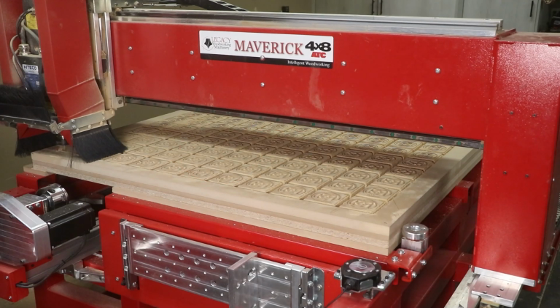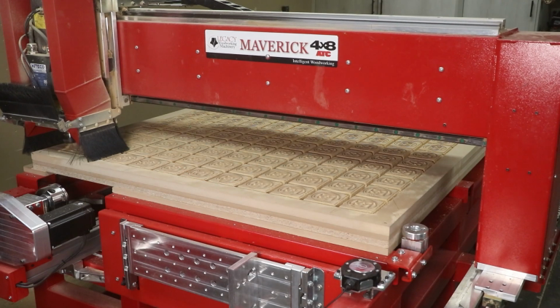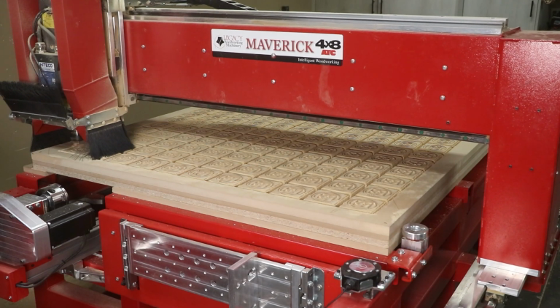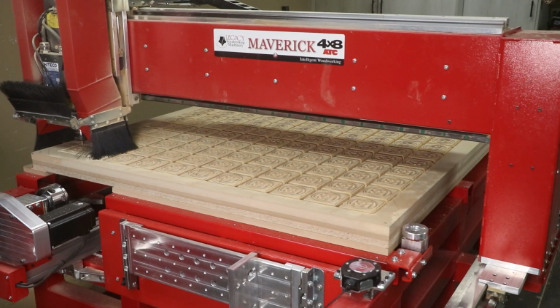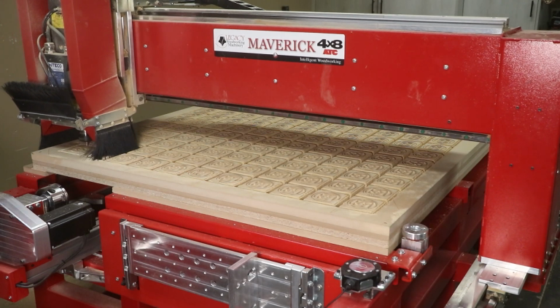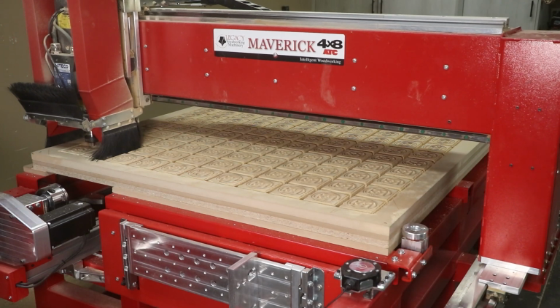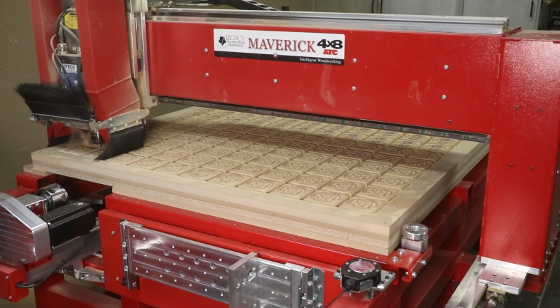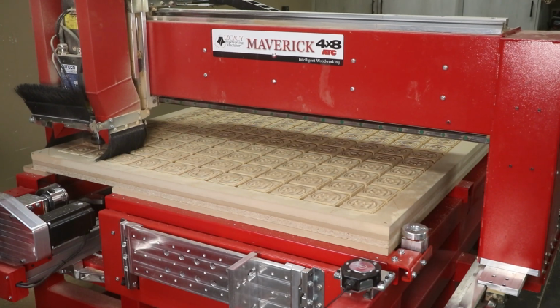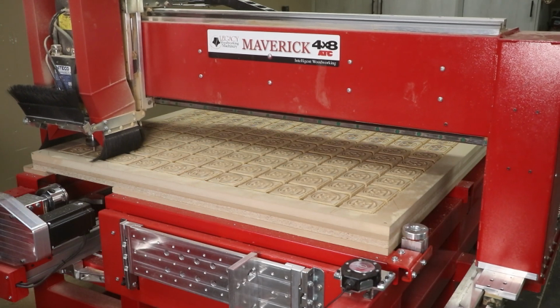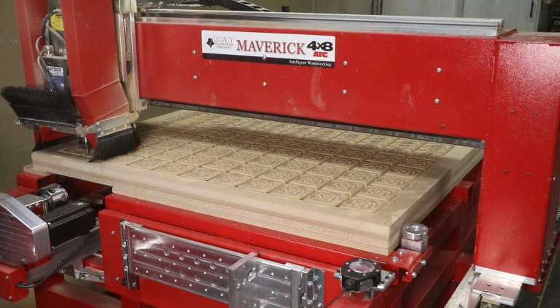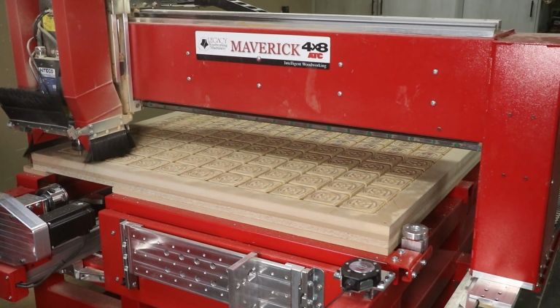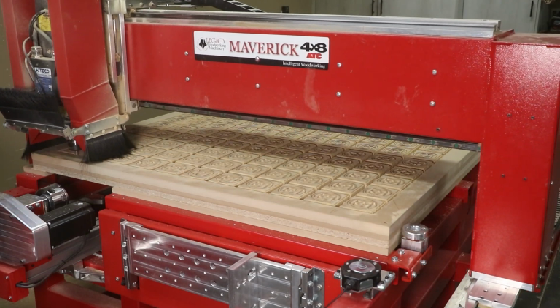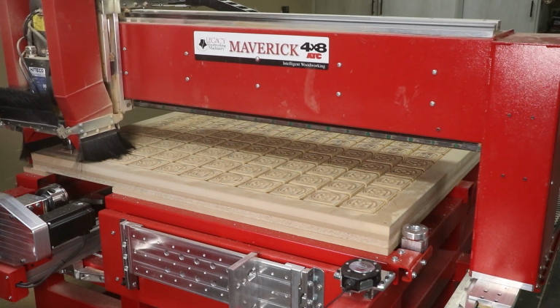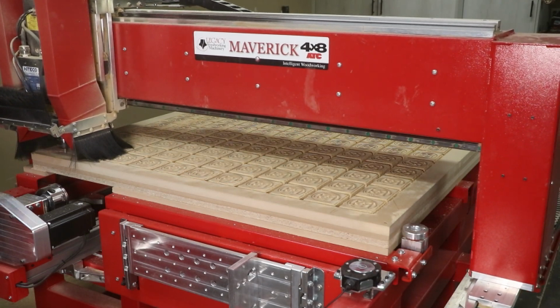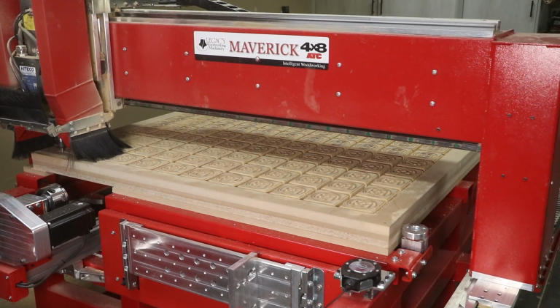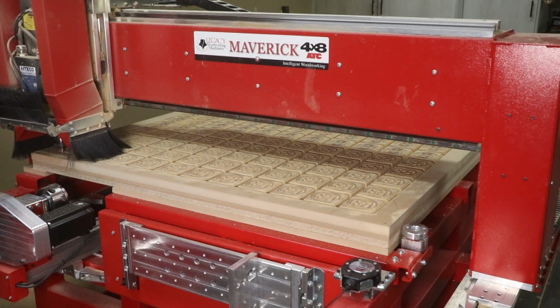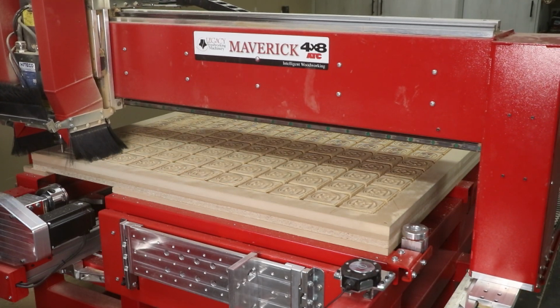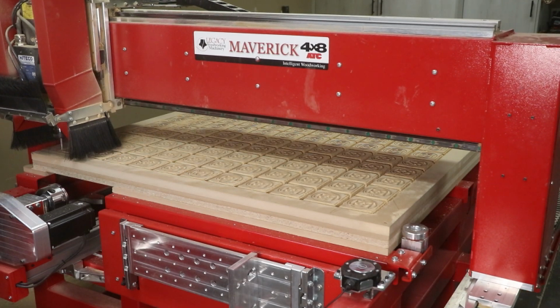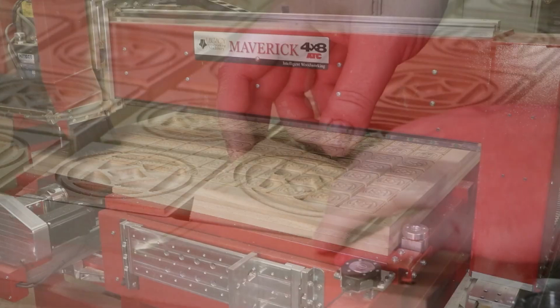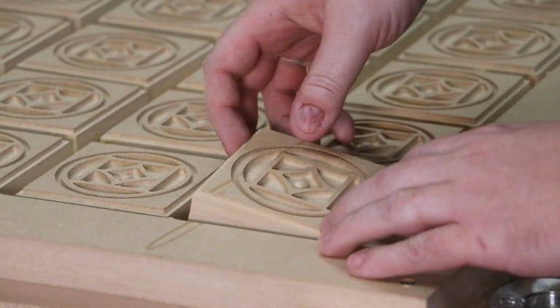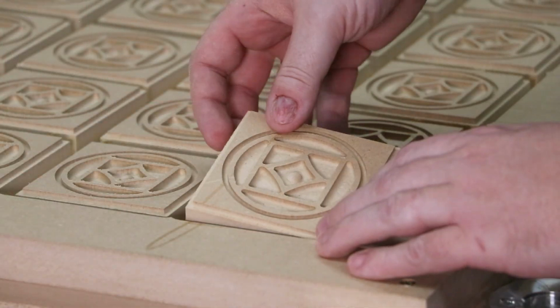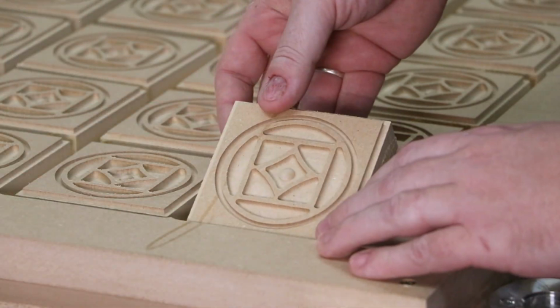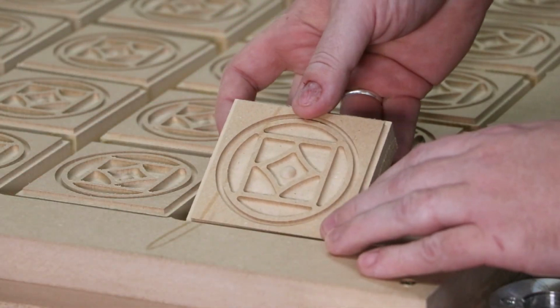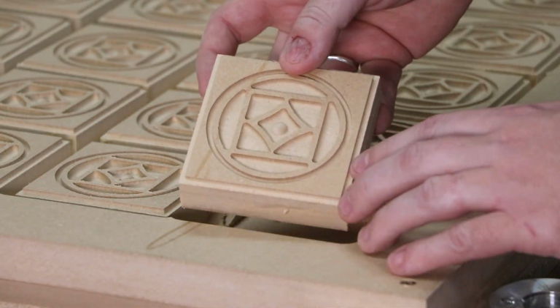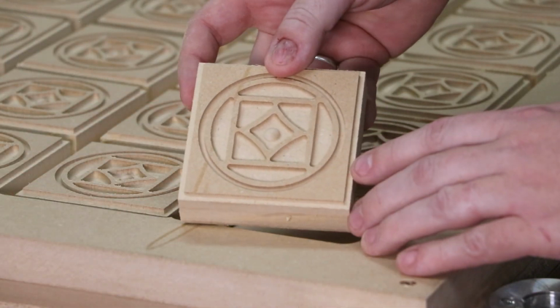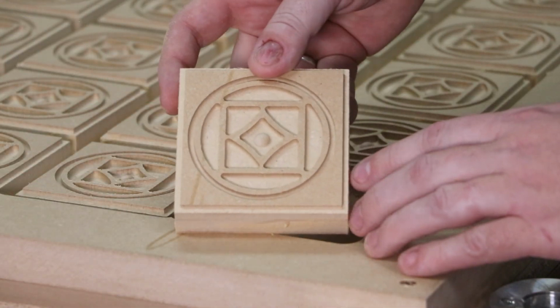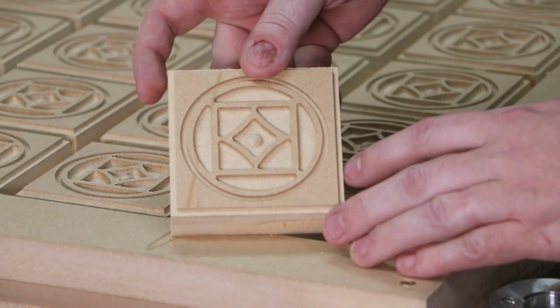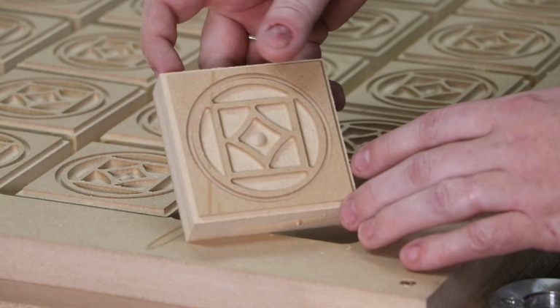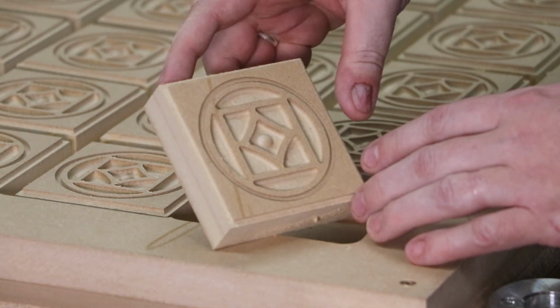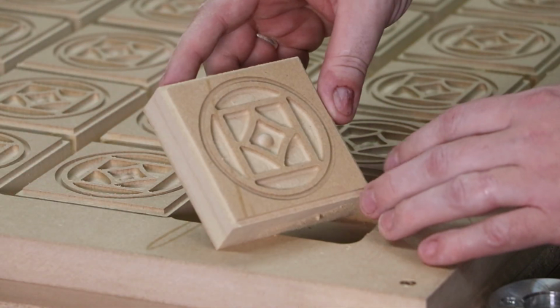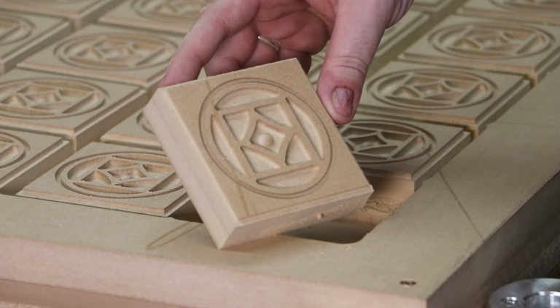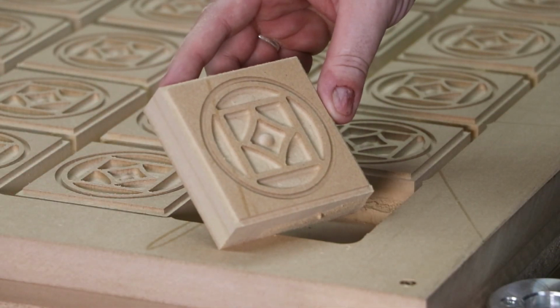Hello, welcome back to another Legacy video. In this video I'm going to show you how I saved over $4,000 making custom rosettes.